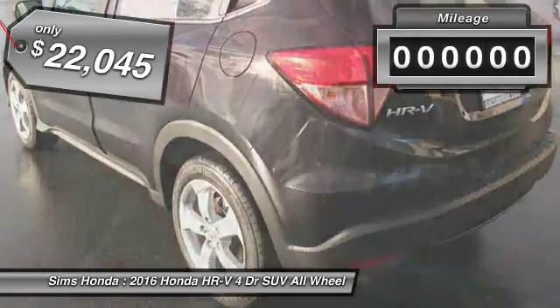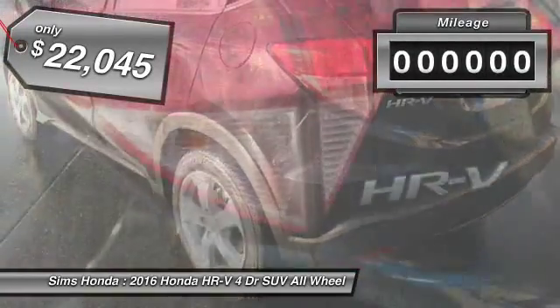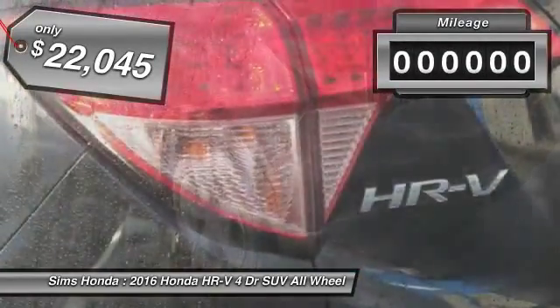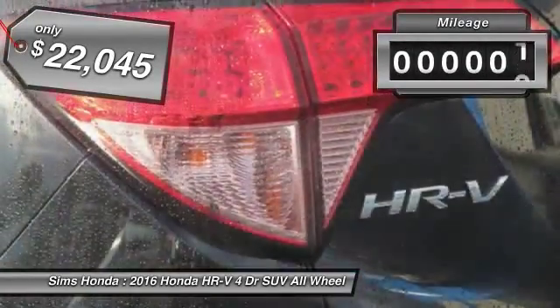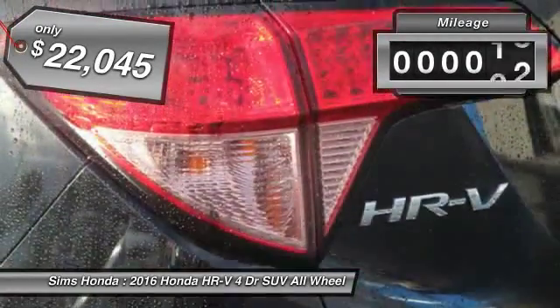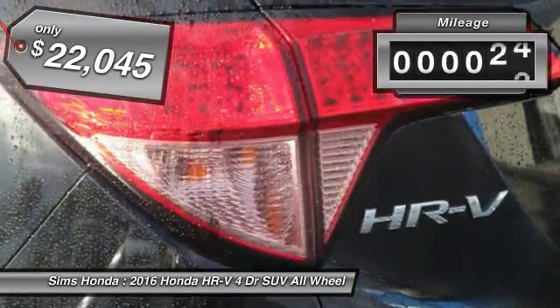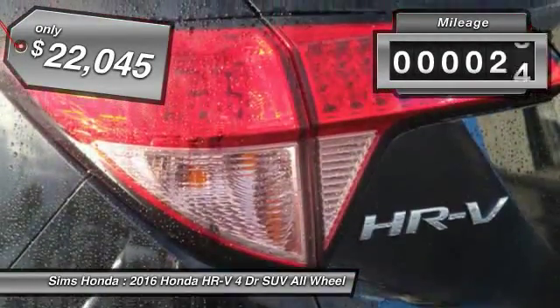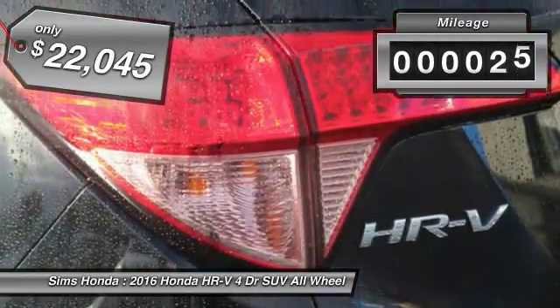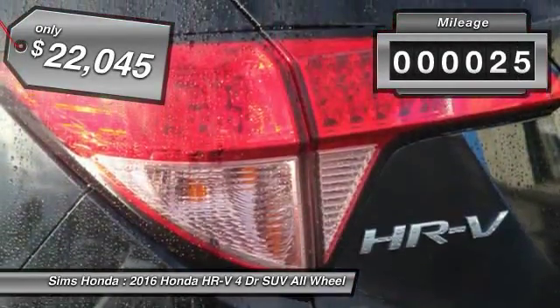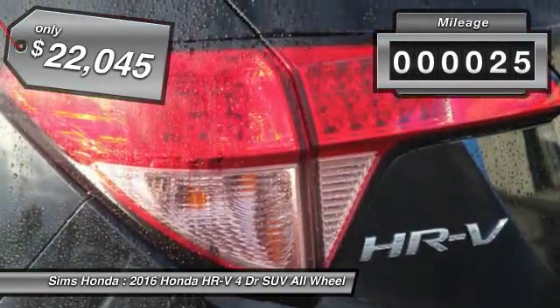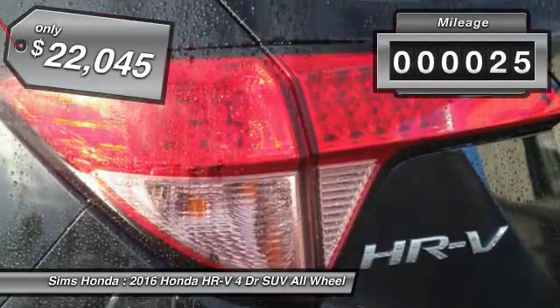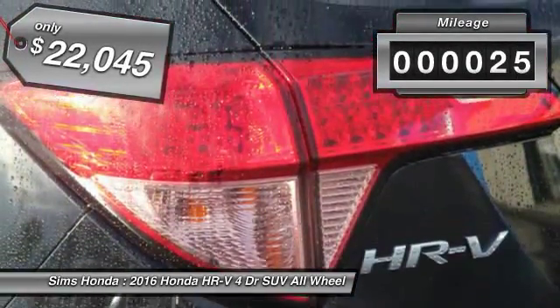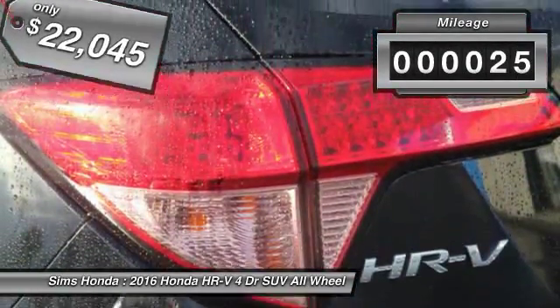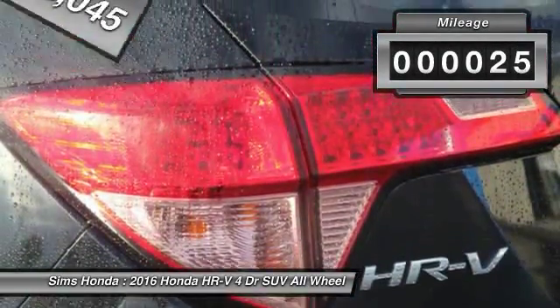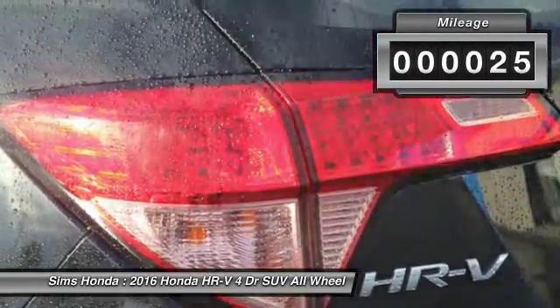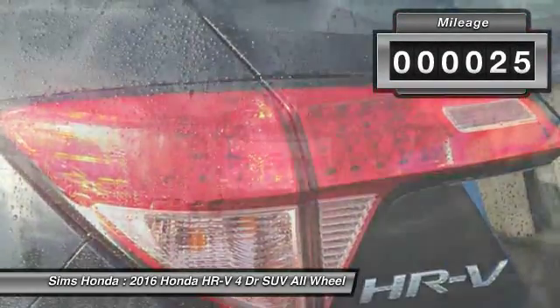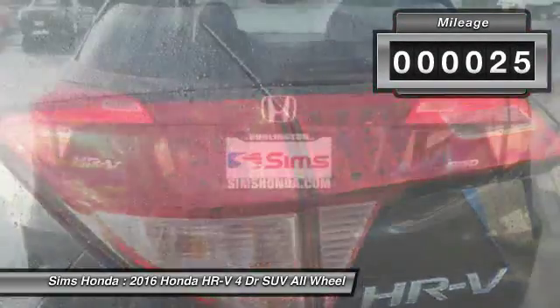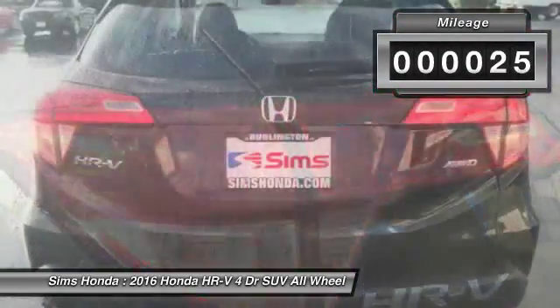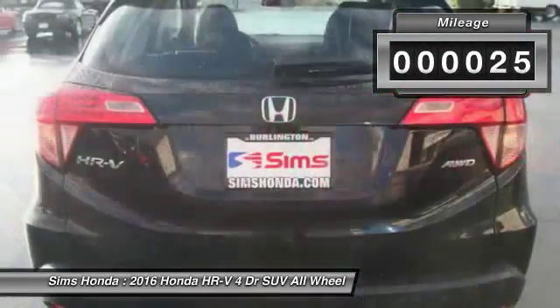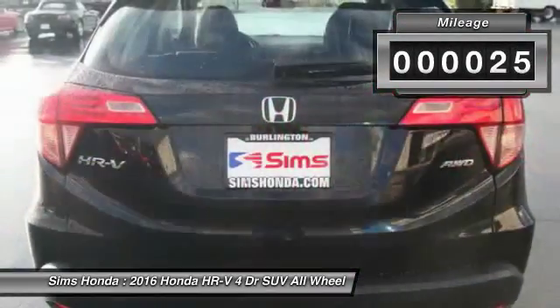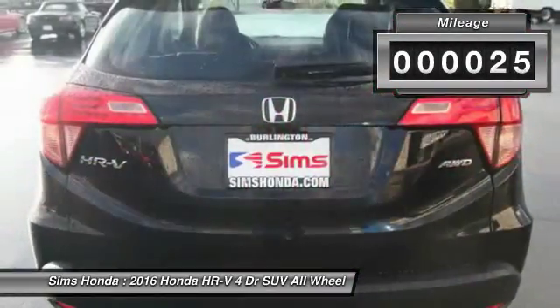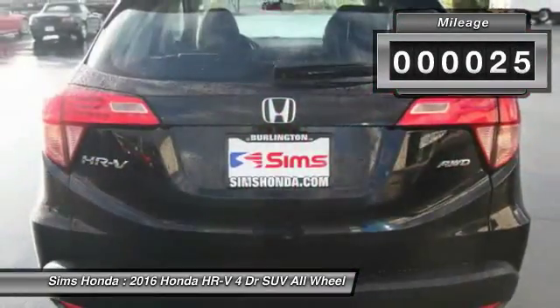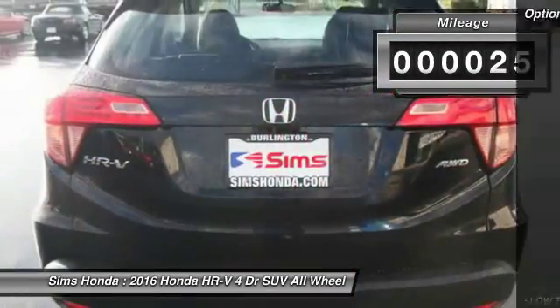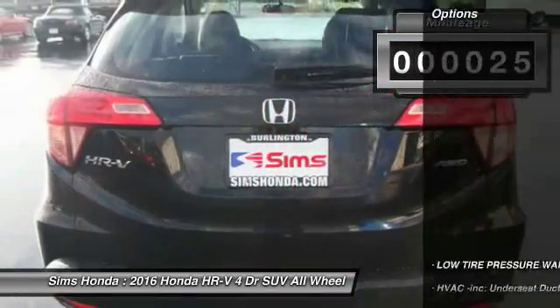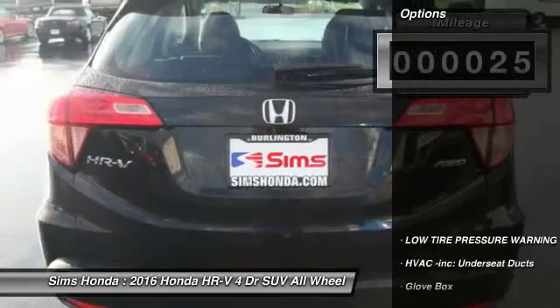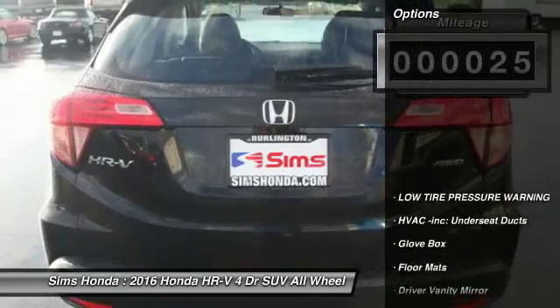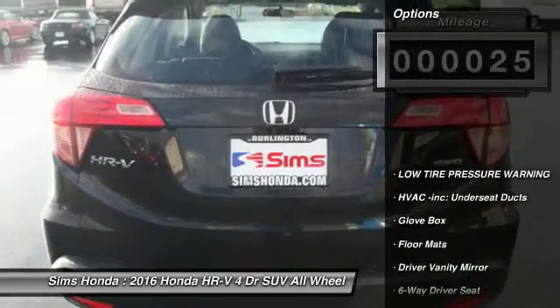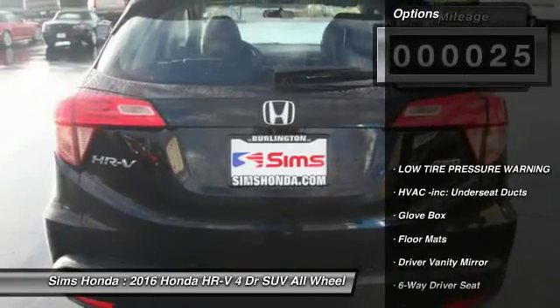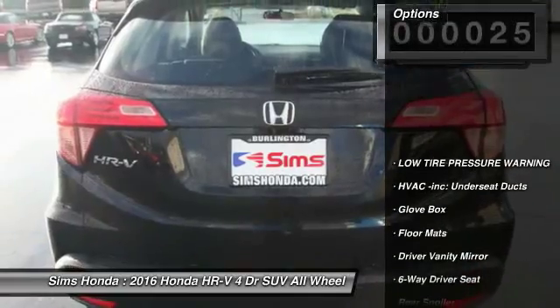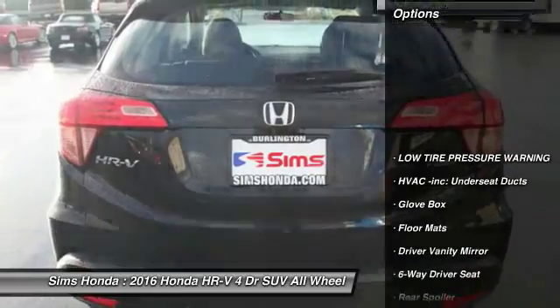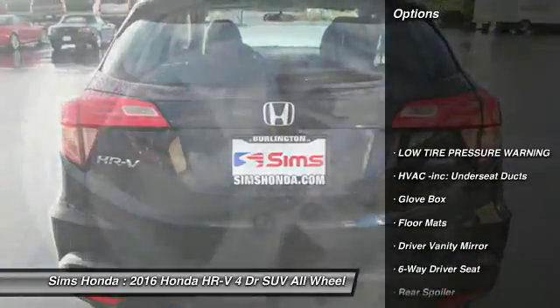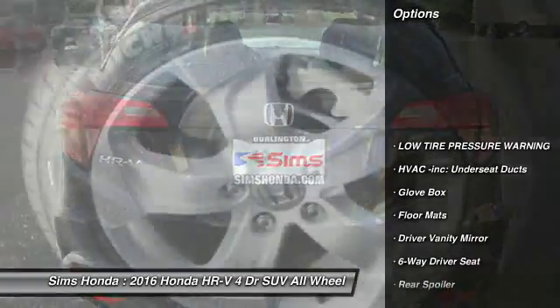This vehicle has less than 100 miles. Here are some of this vehicle's great options: back-up camera,